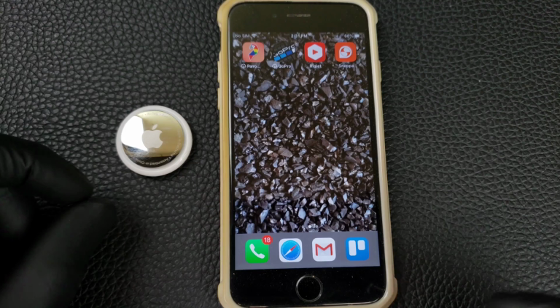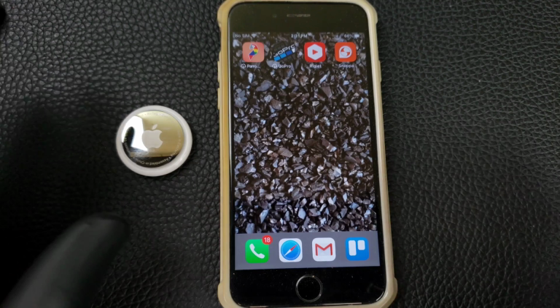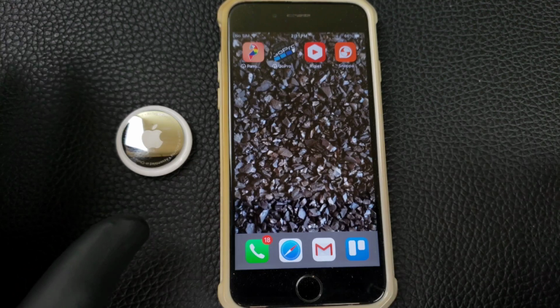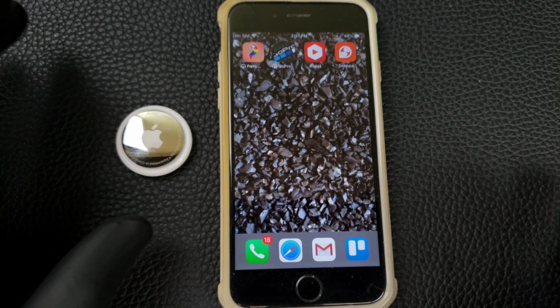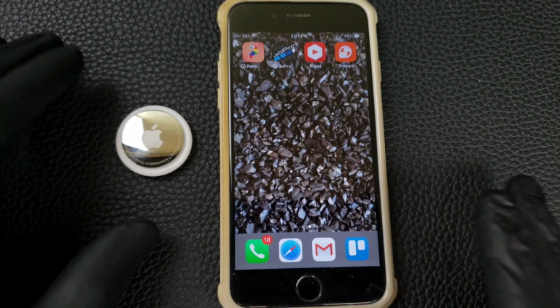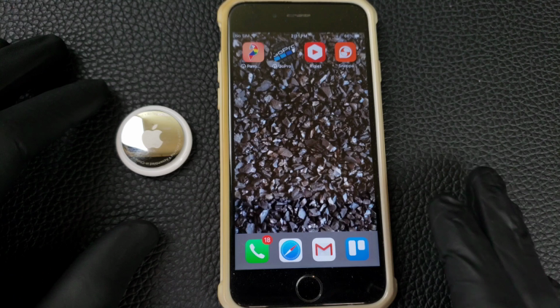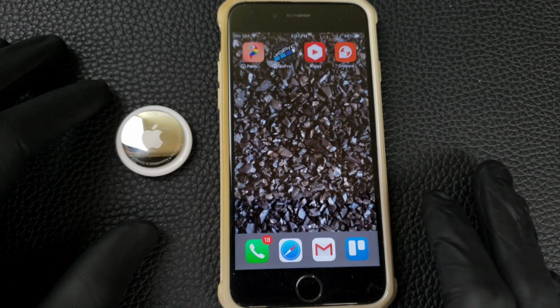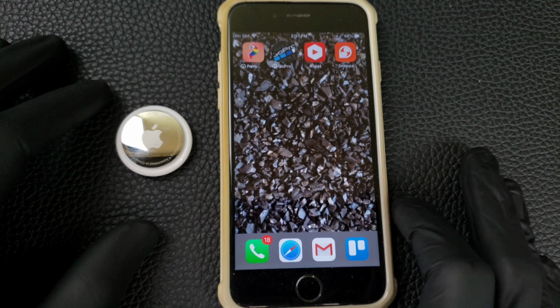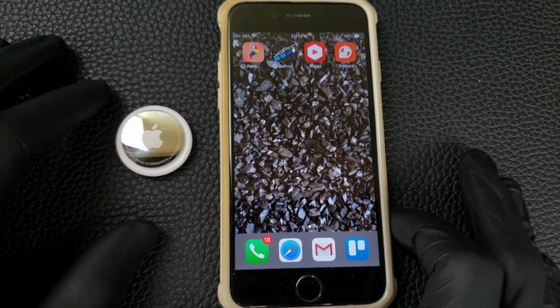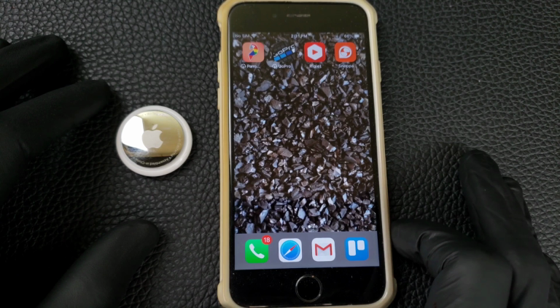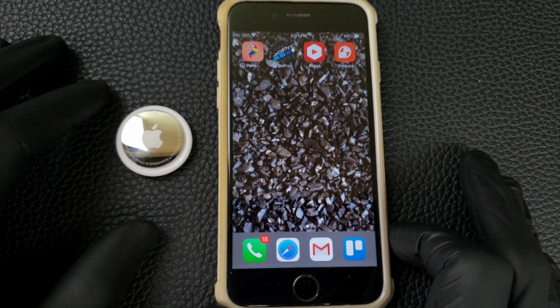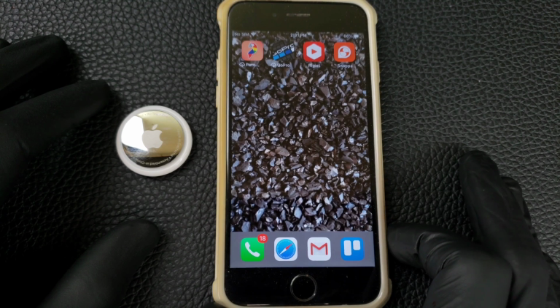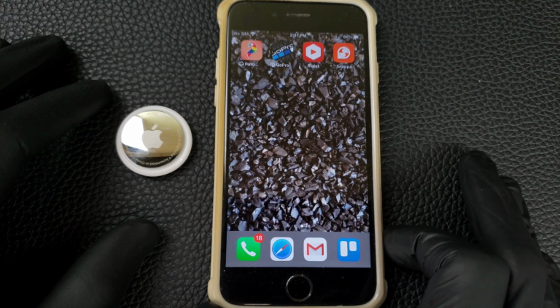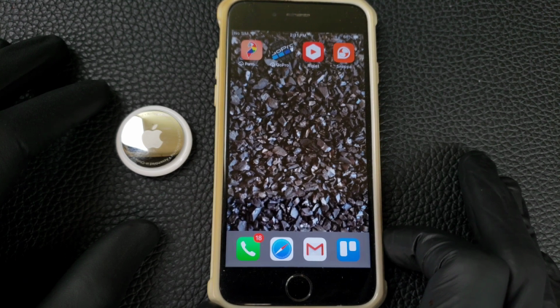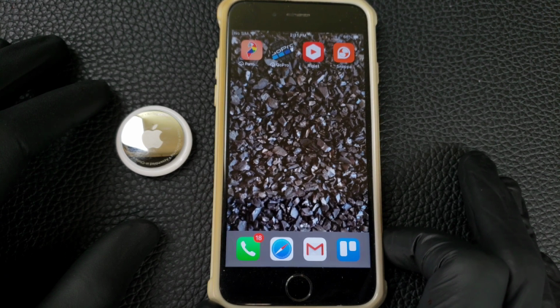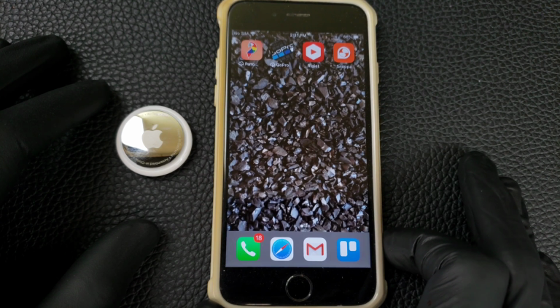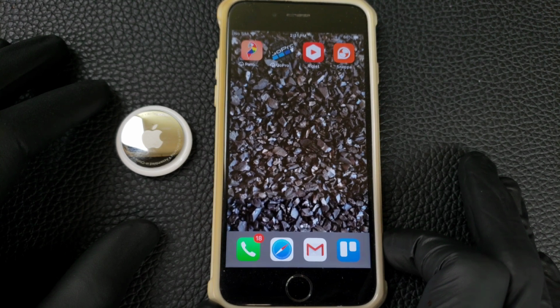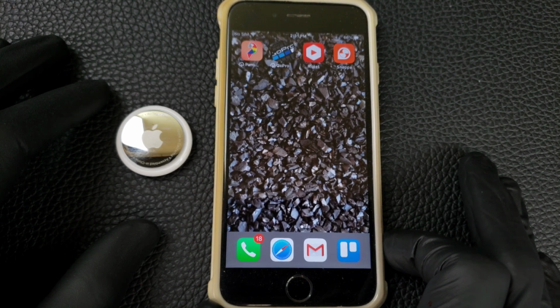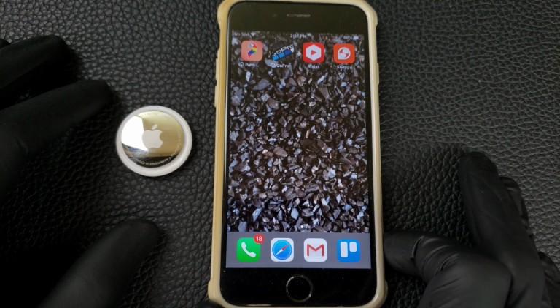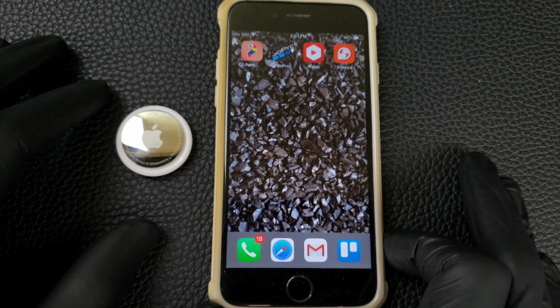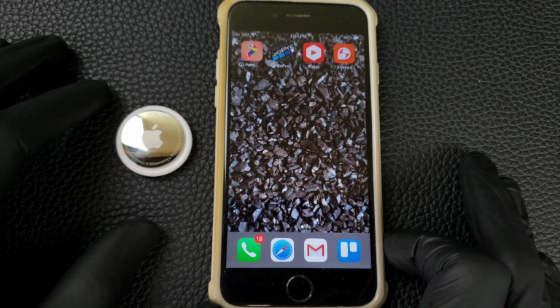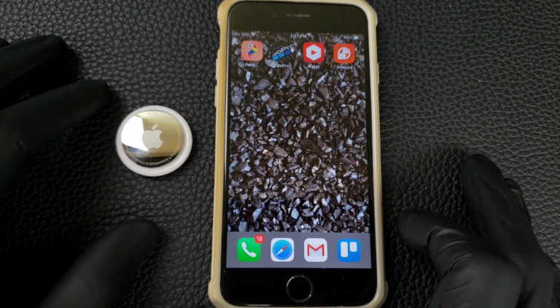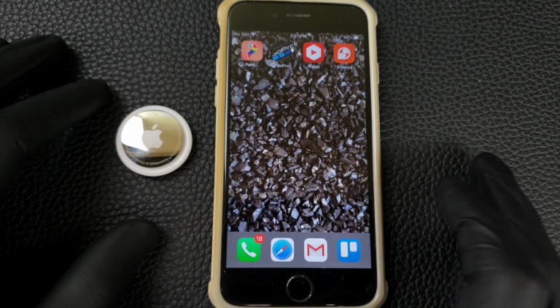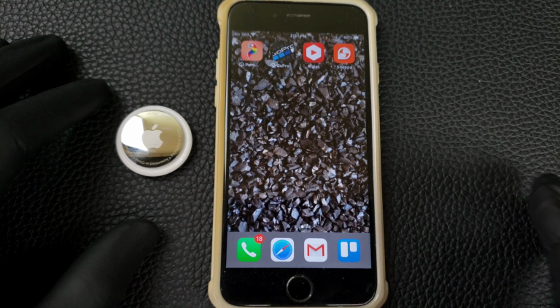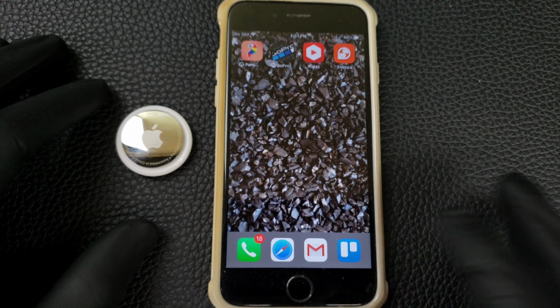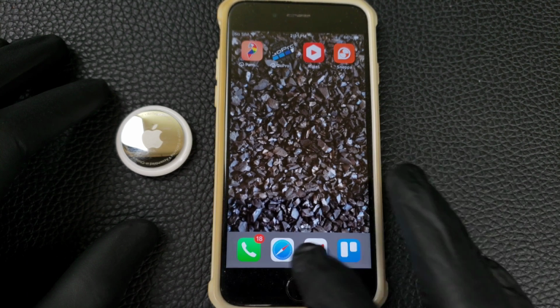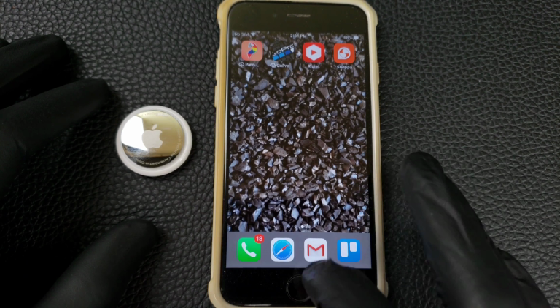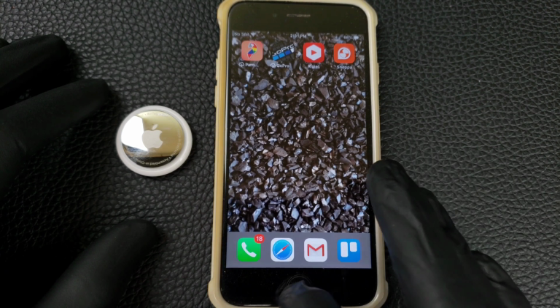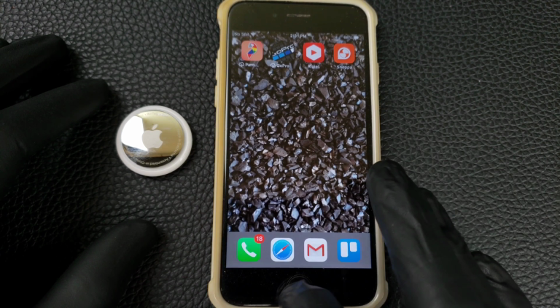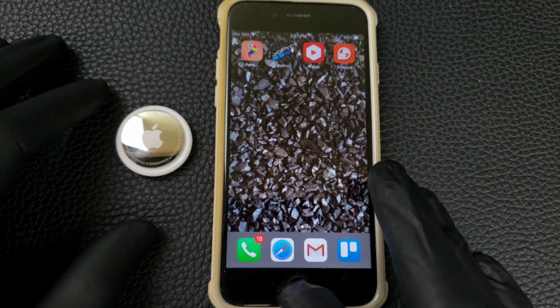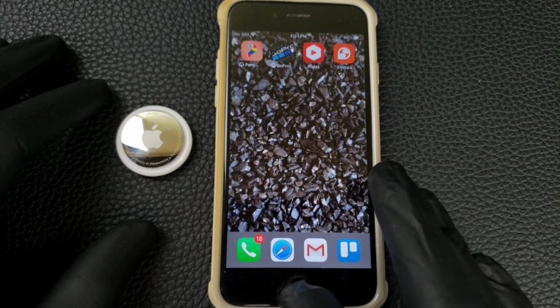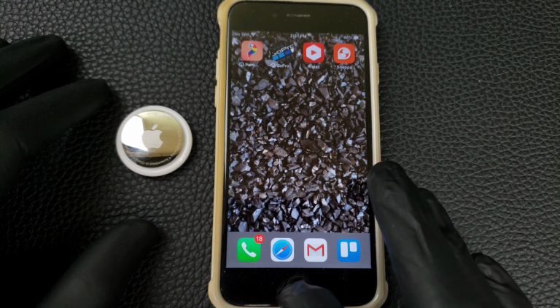I have not seen on the Apple website that they show you how to do it on an older phone. They basically want everyone to upgrade to newer phones.